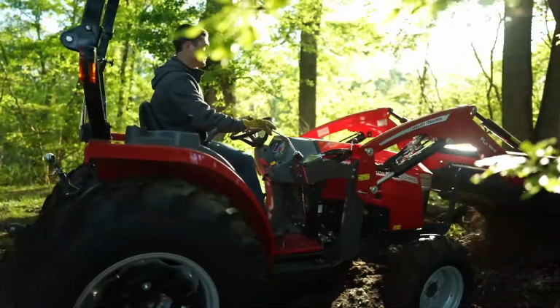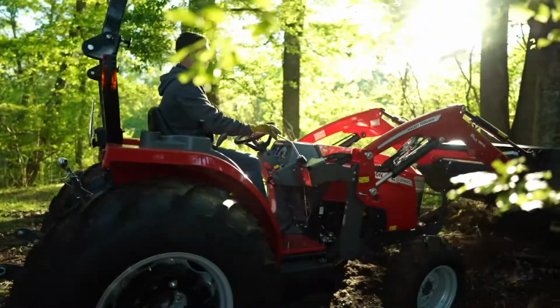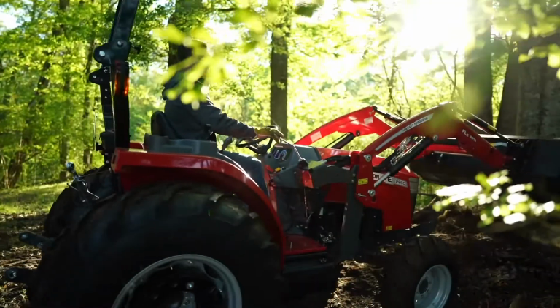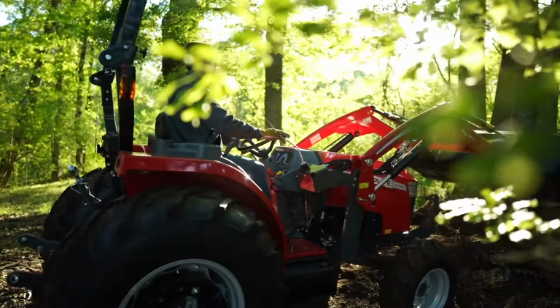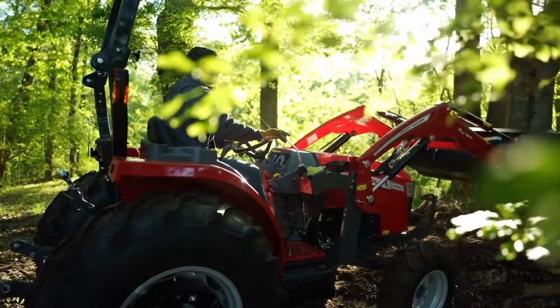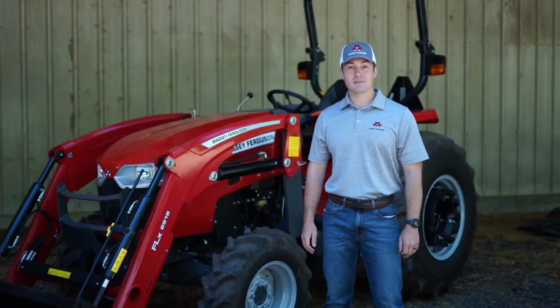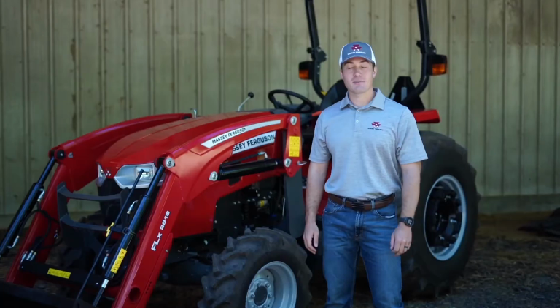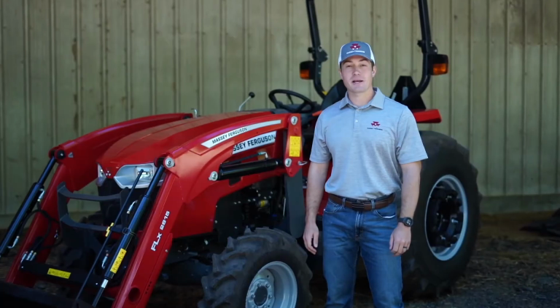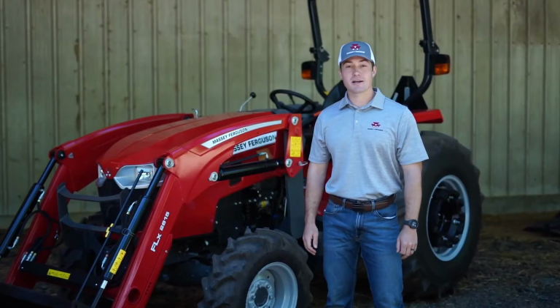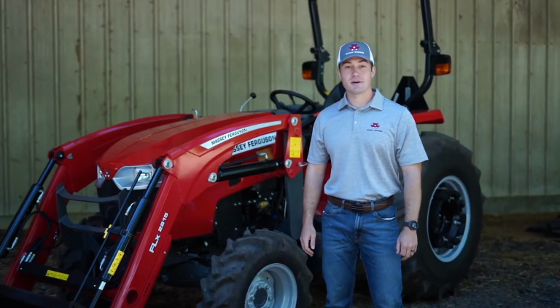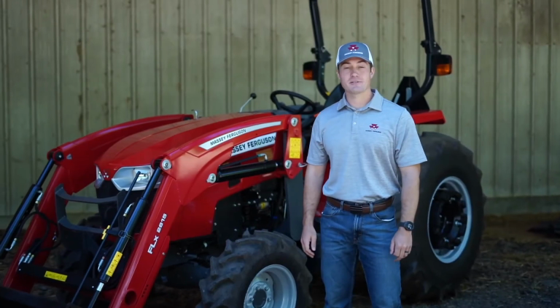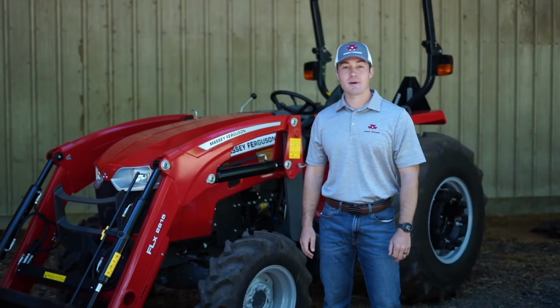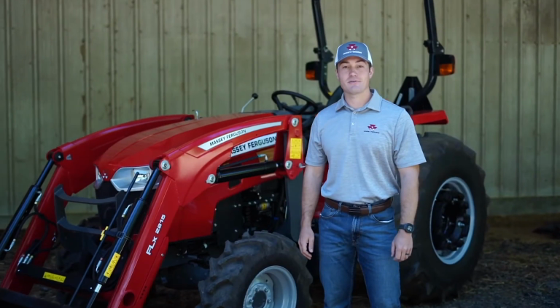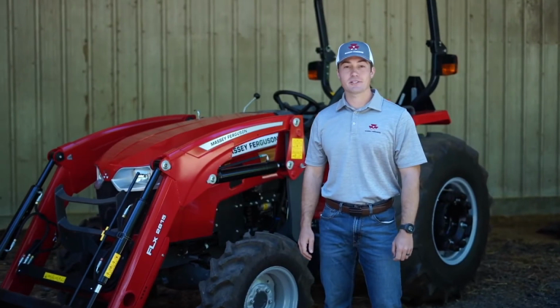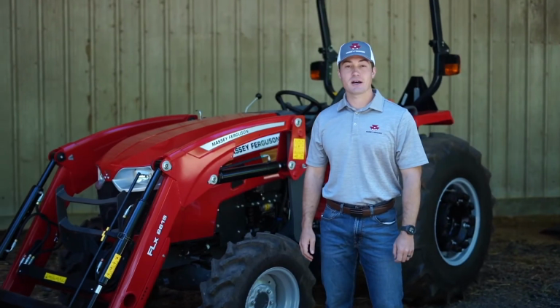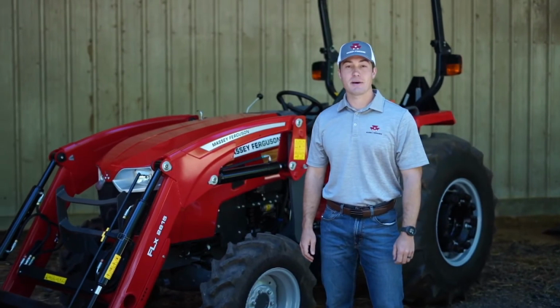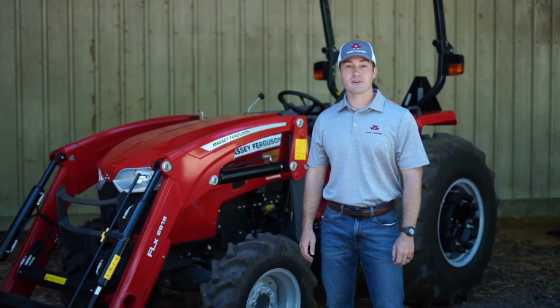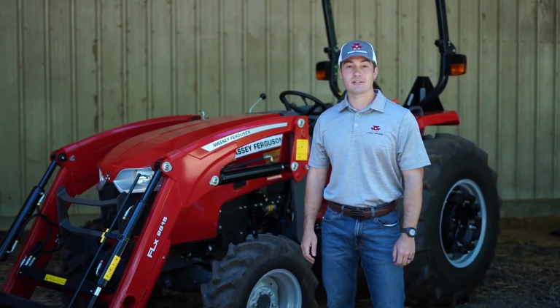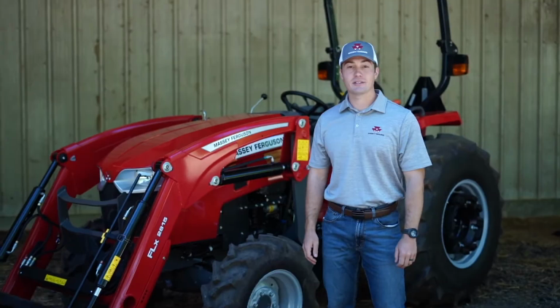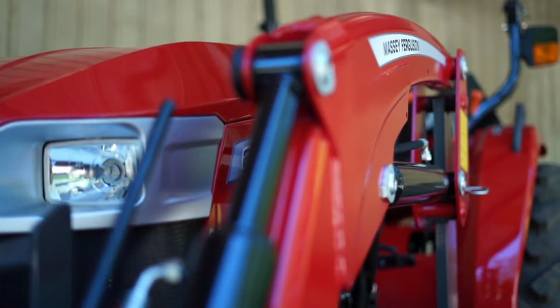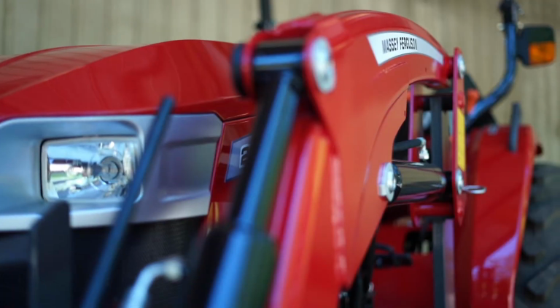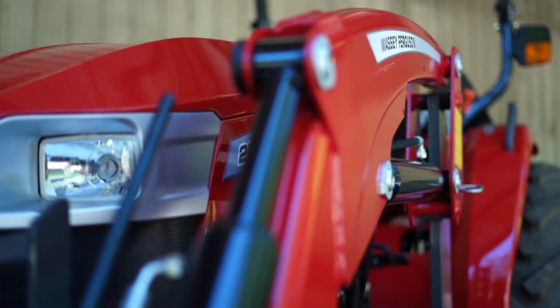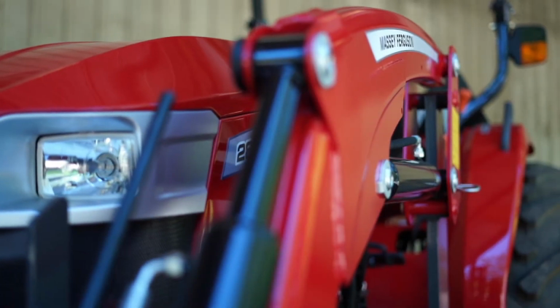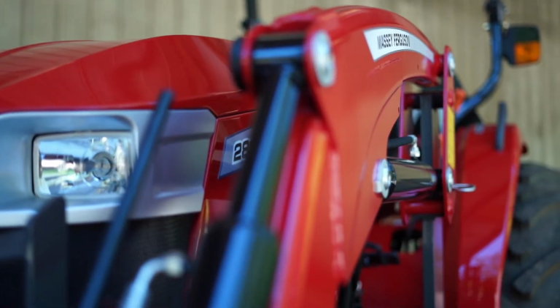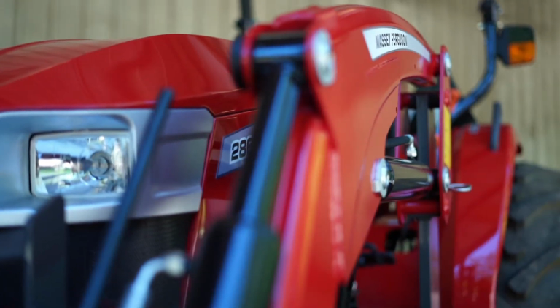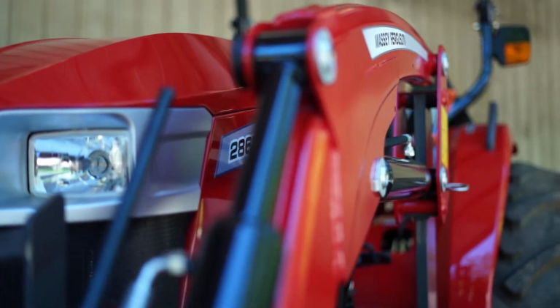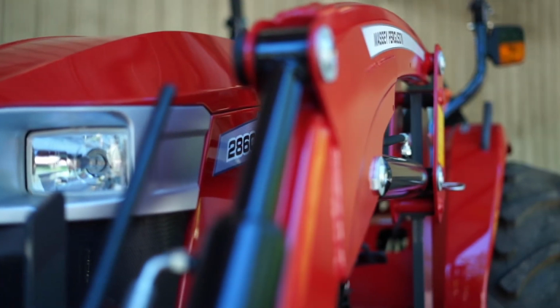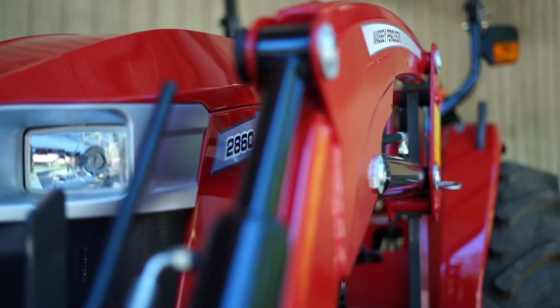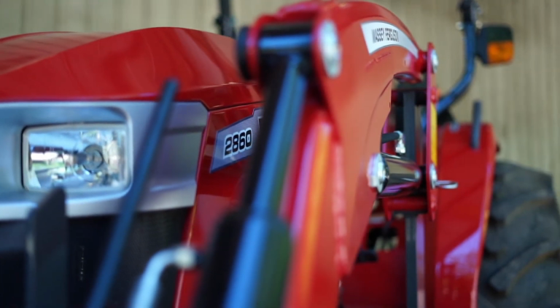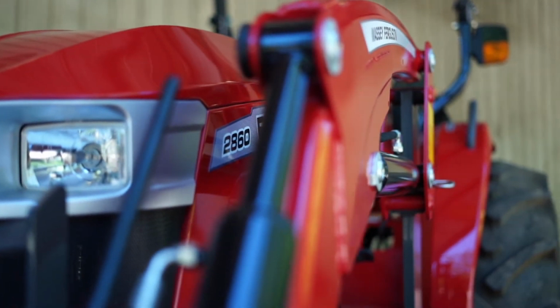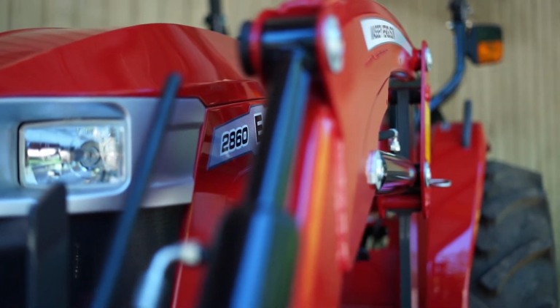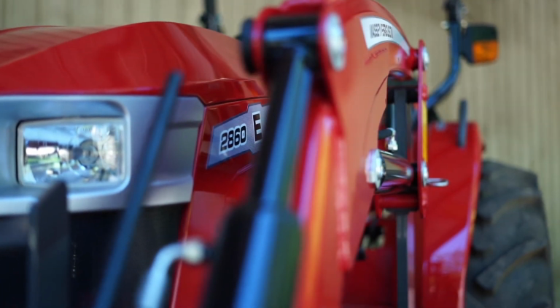Hi, I'm Adam Sills, Marketing Product Specialist for Massey Ferguson Compact Tractors. Today I have with me one of the new 2800 E-Series tractors.